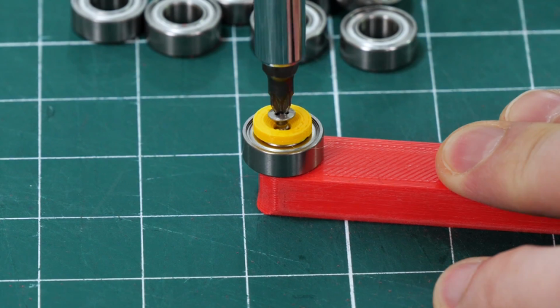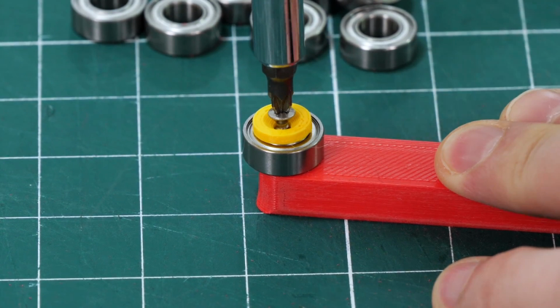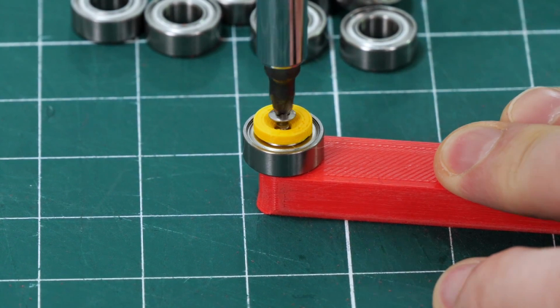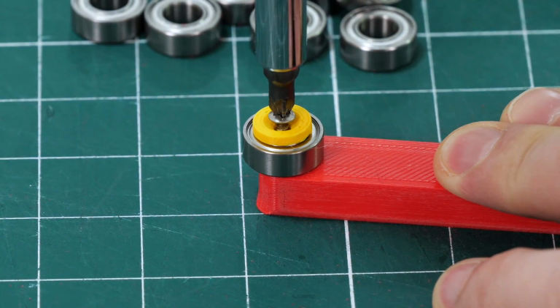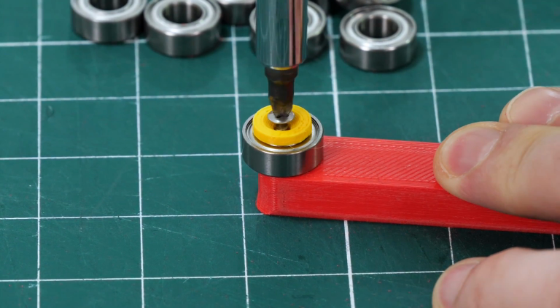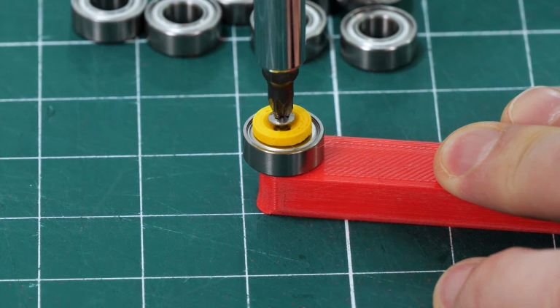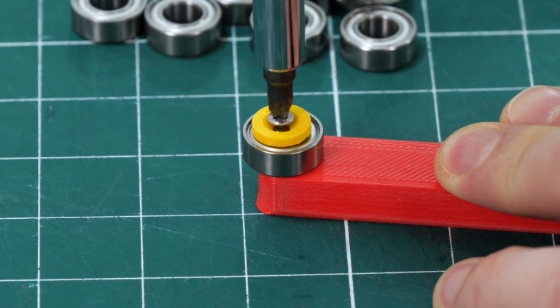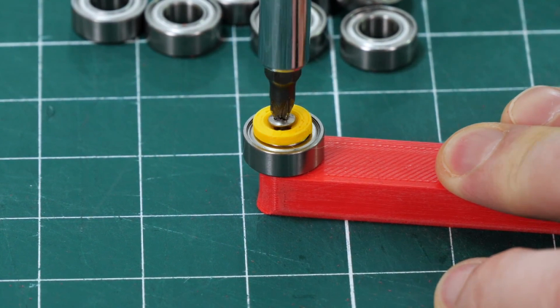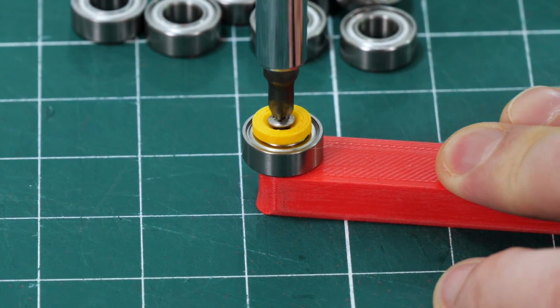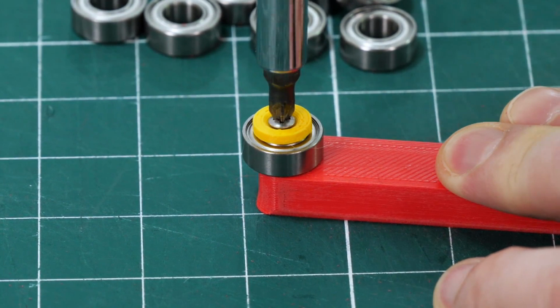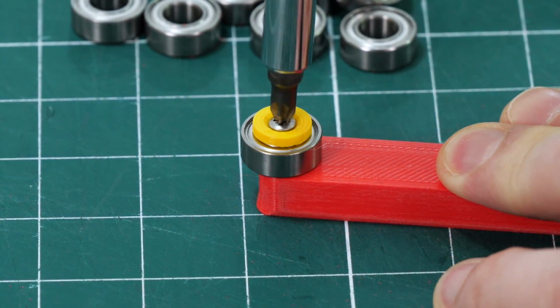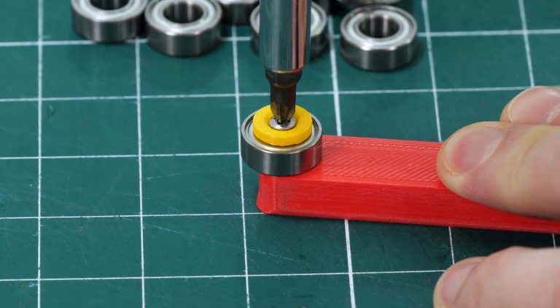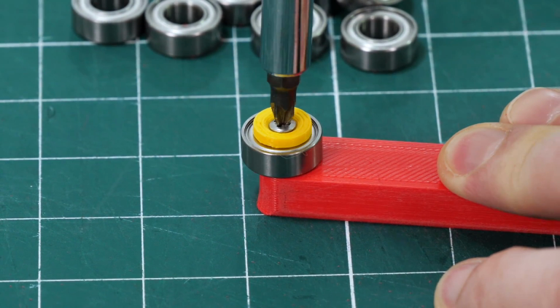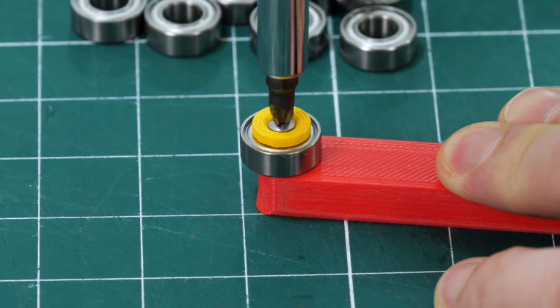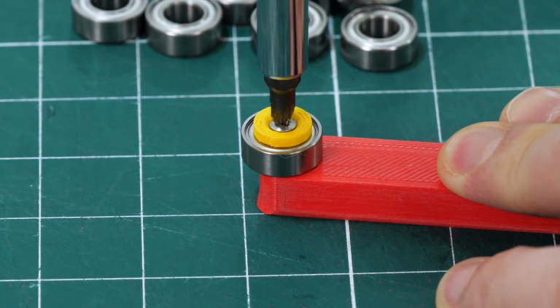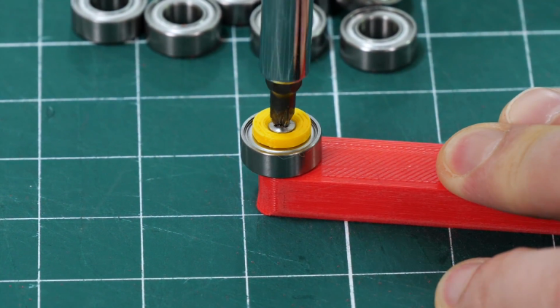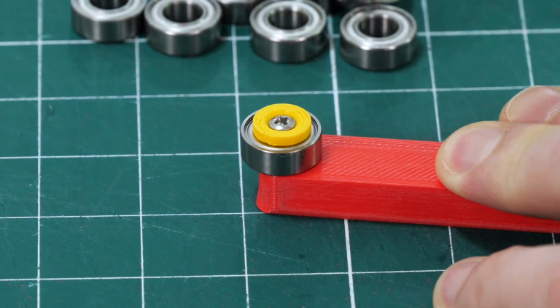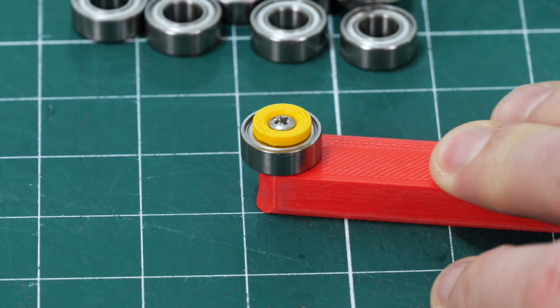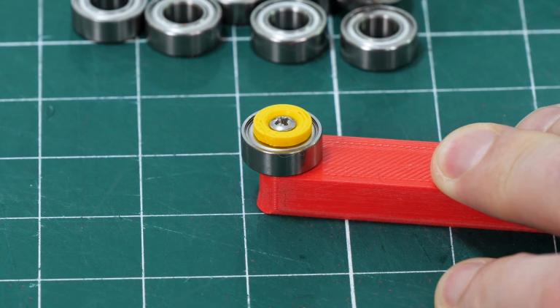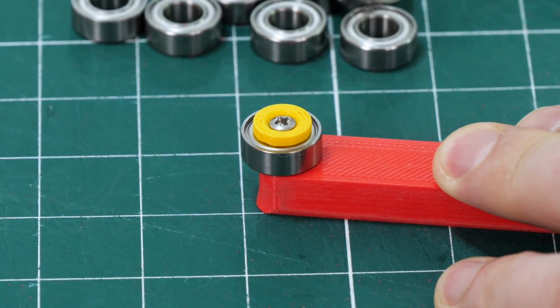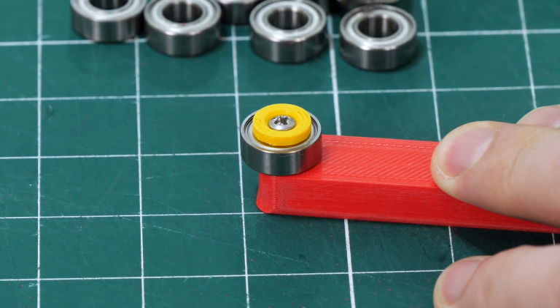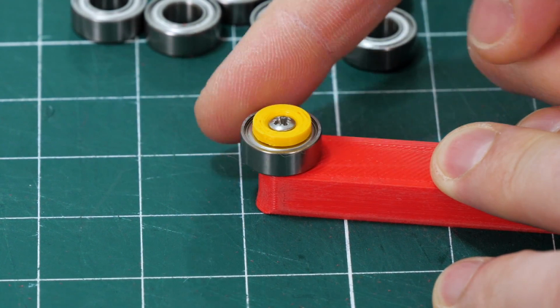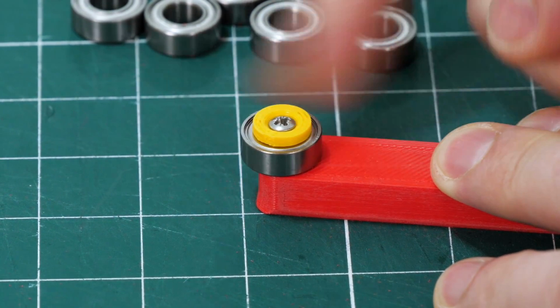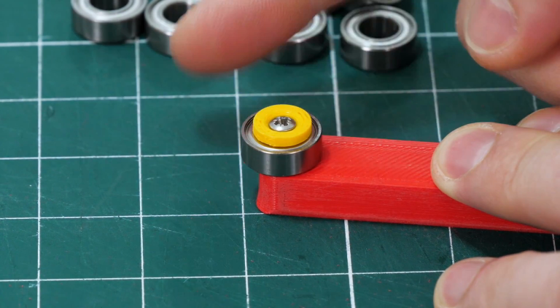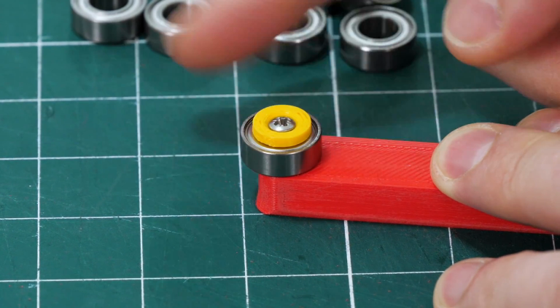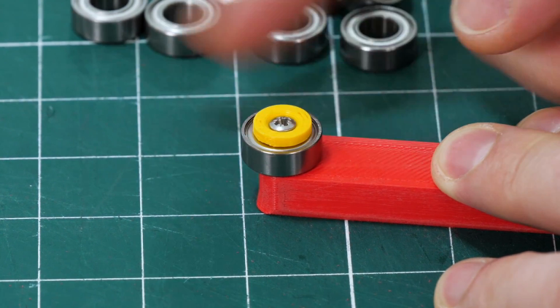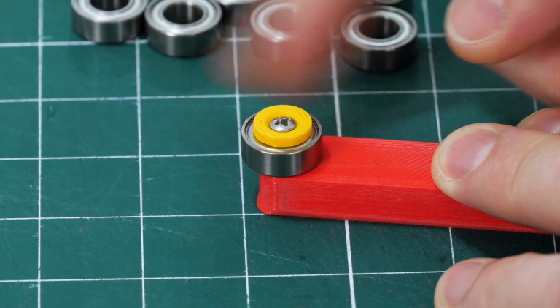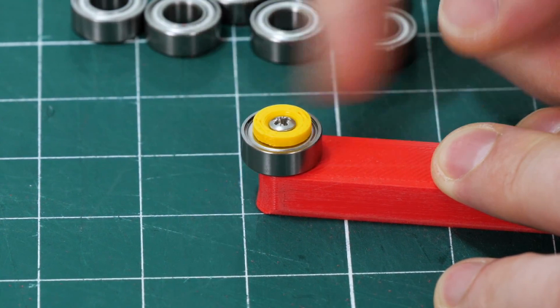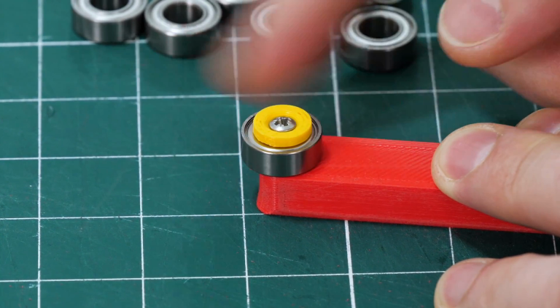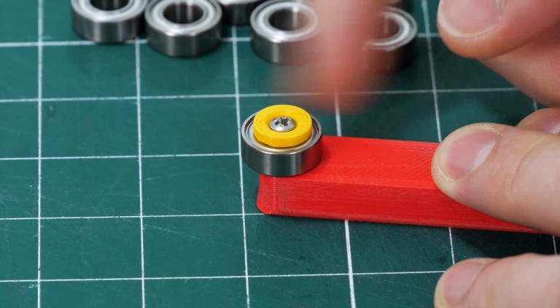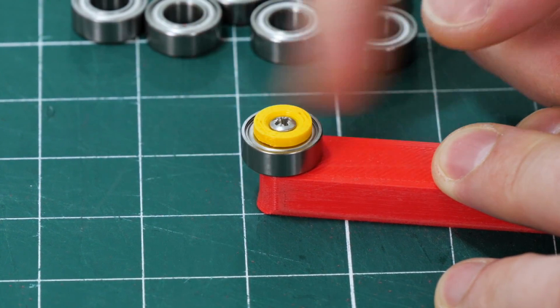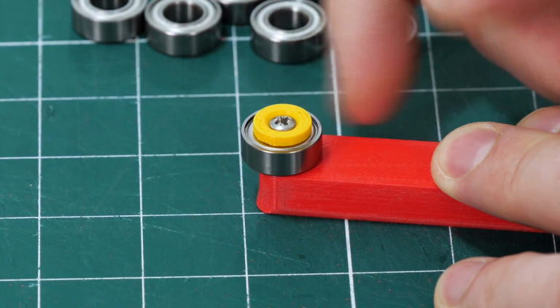These bearings have an 8mm inside diameter and 16mm outside diameter. I've got a little plastic tab that fits in there, and that allows me to screw it onto each of the feet so that it's nice and free-moving and makes the middle the right size for the screw.